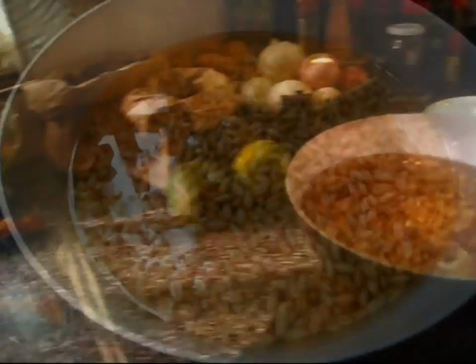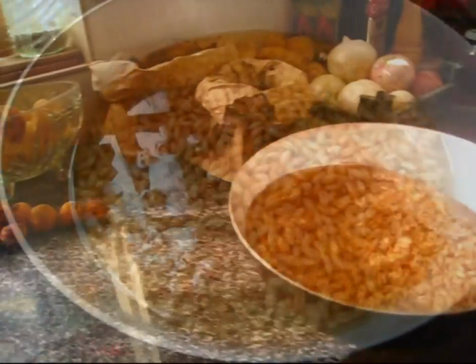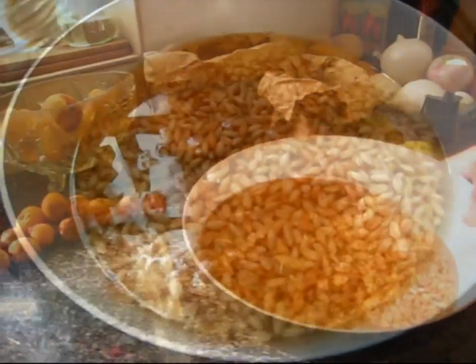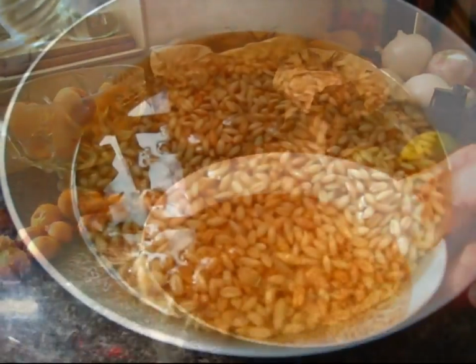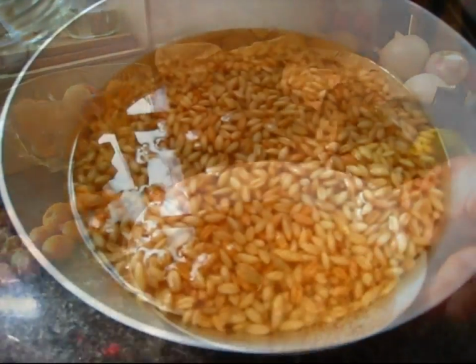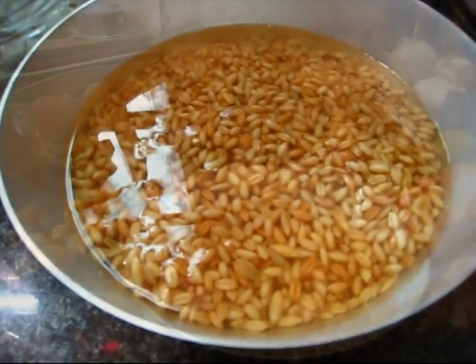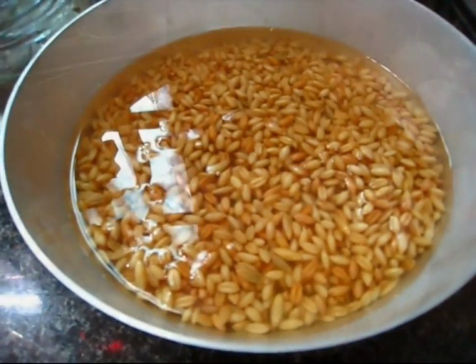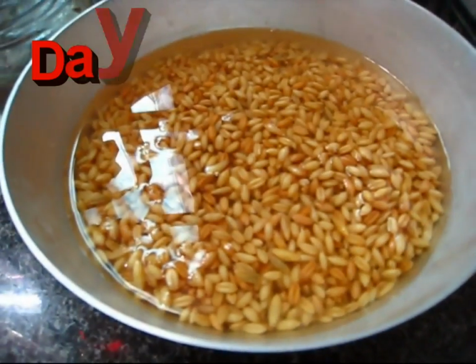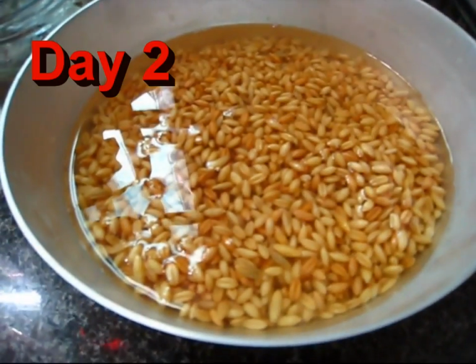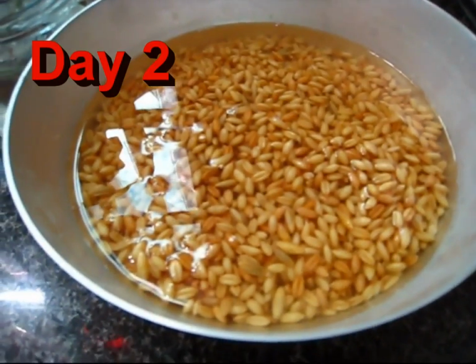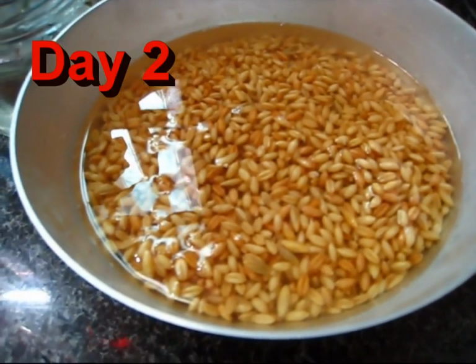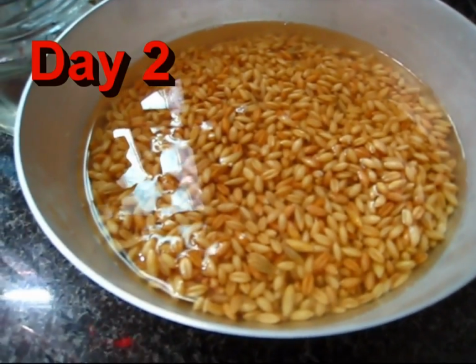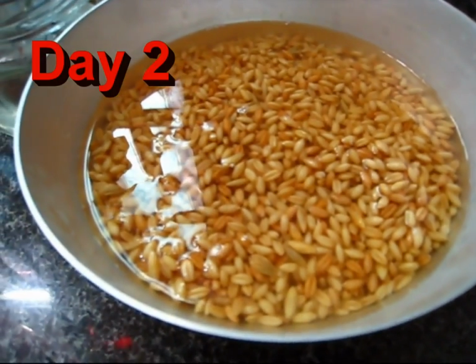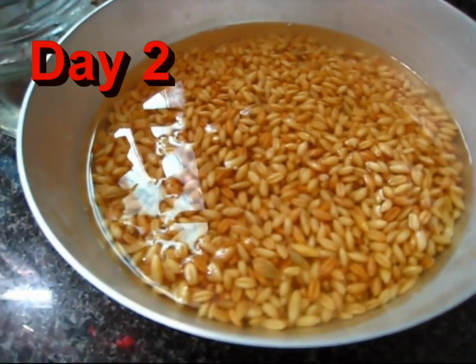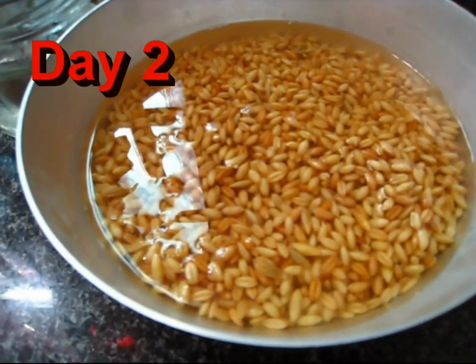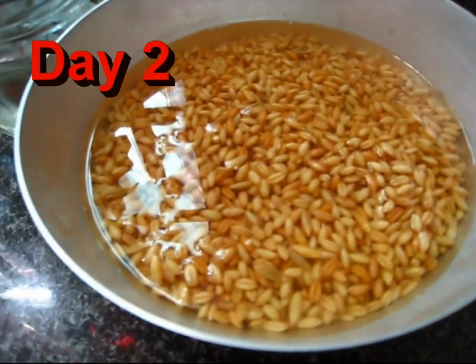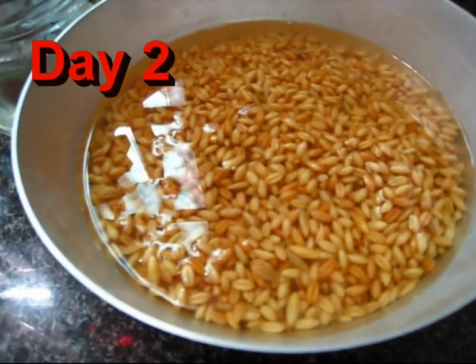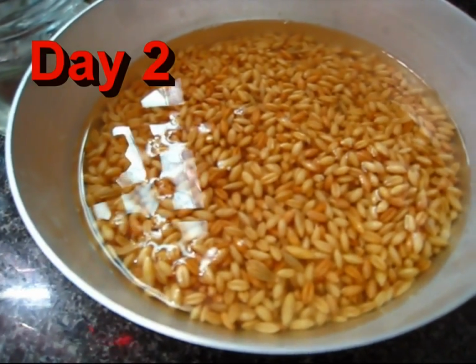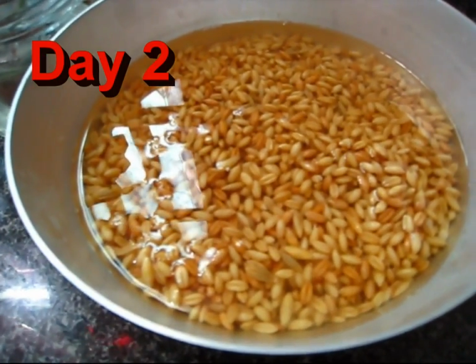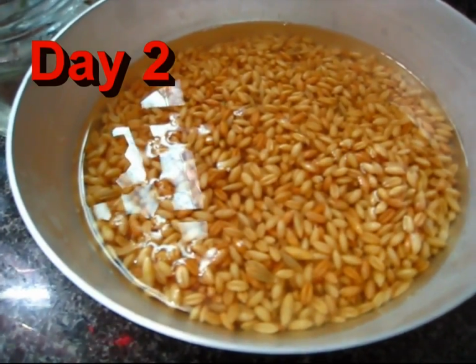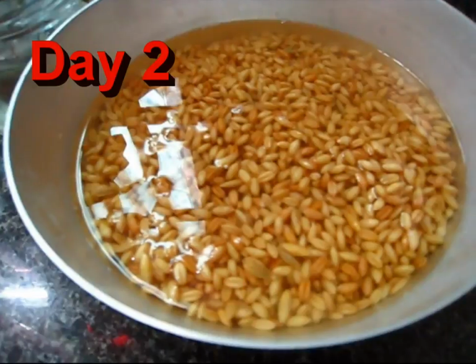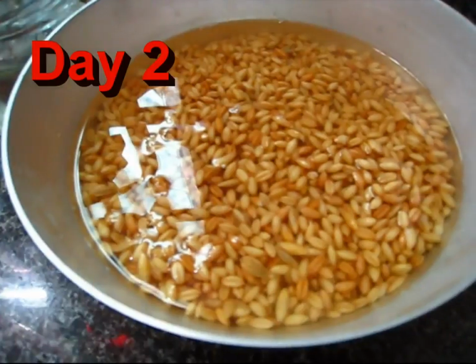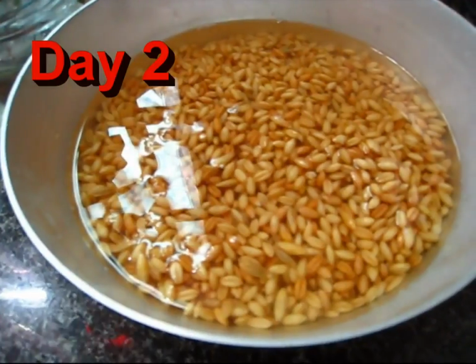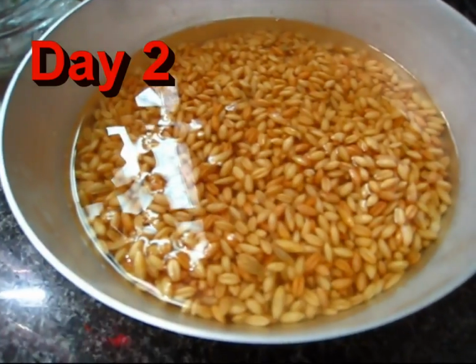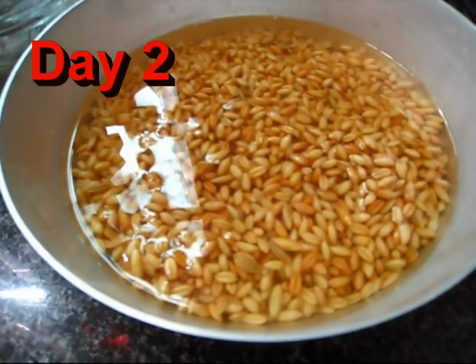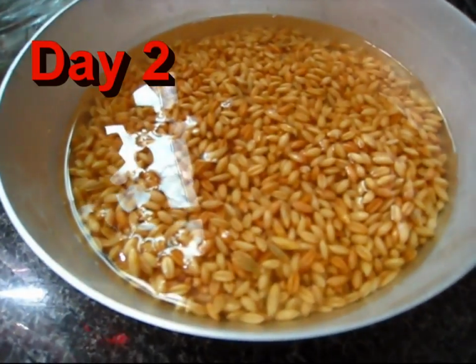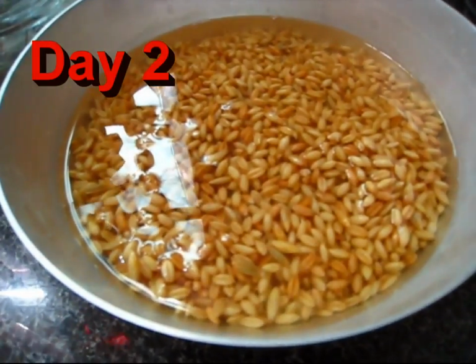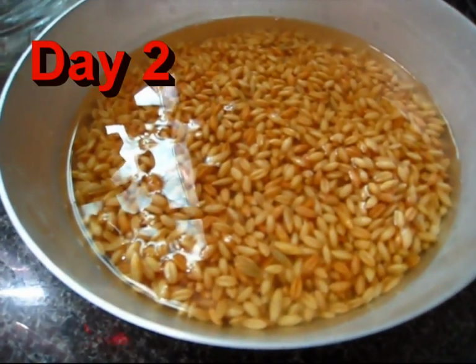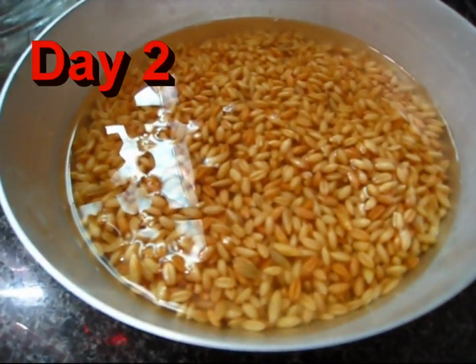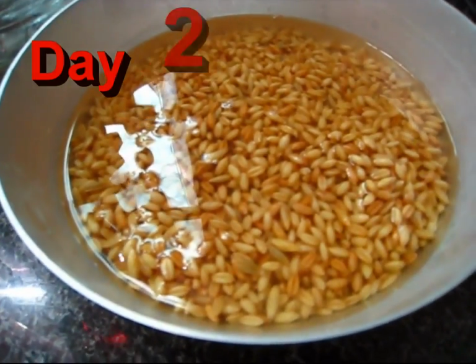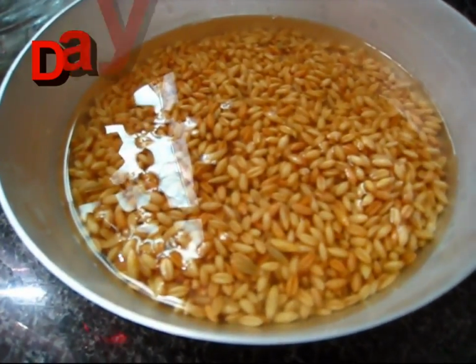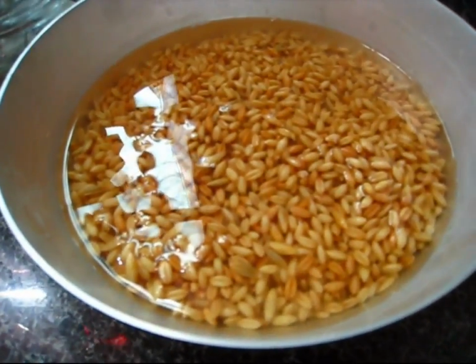This is day 2. And again we are going to drain the water and rinse the seeds a couple of times and fill it up like this.